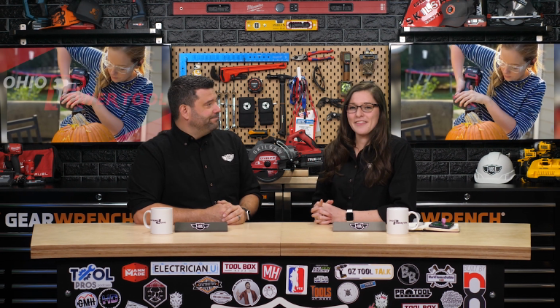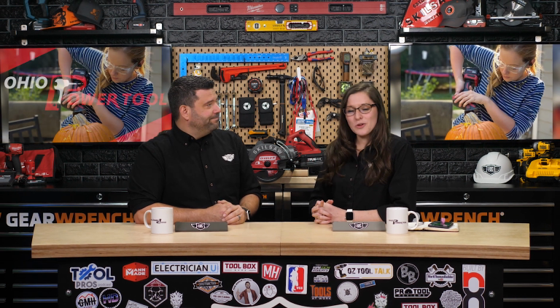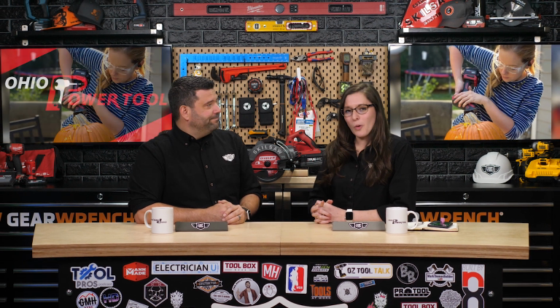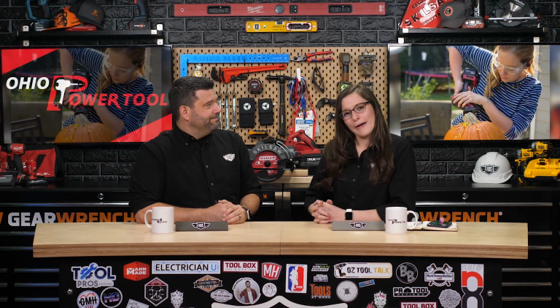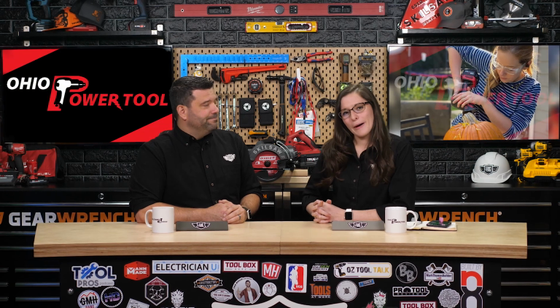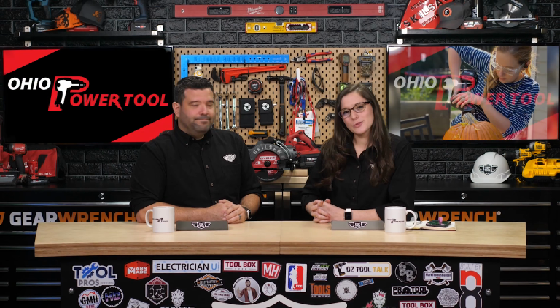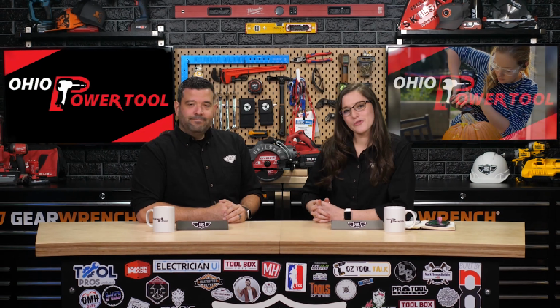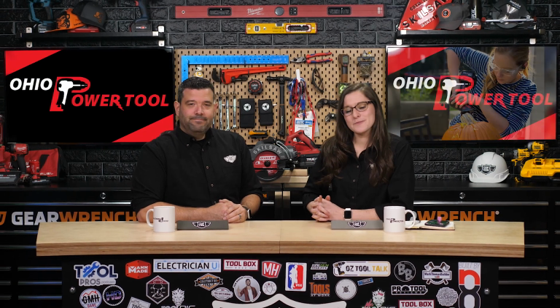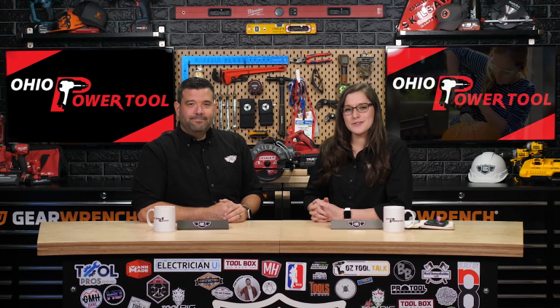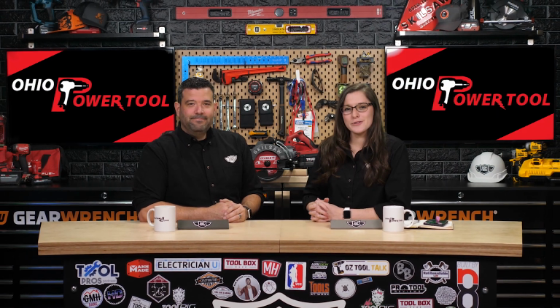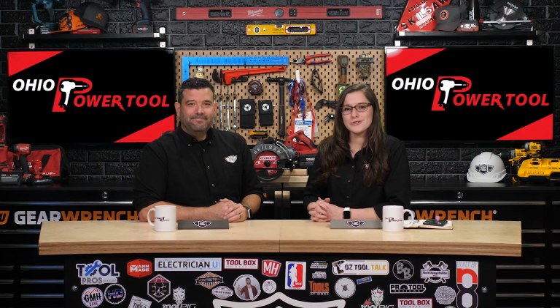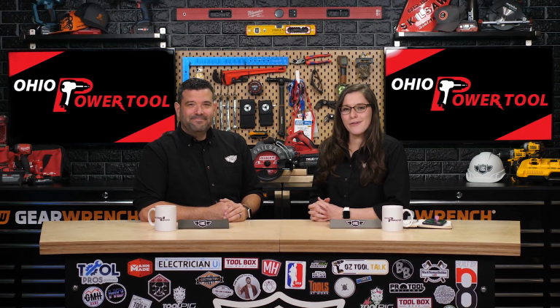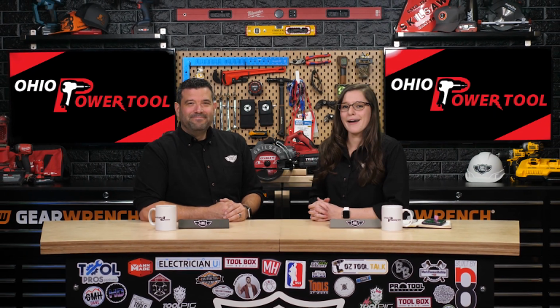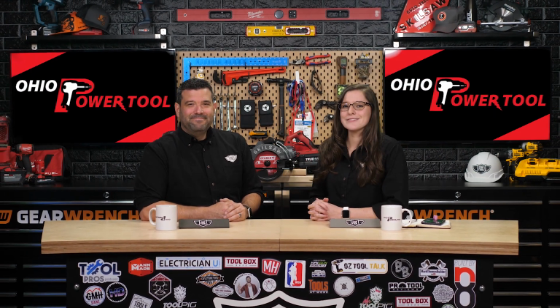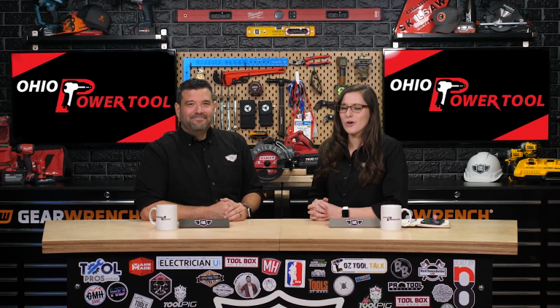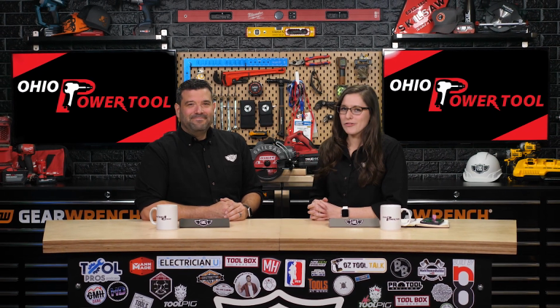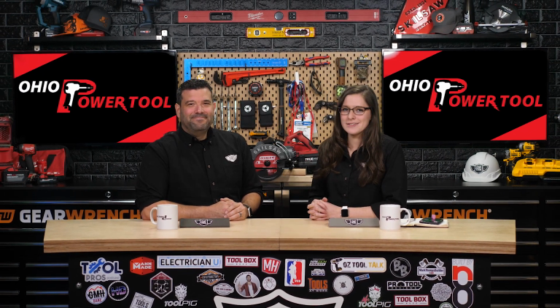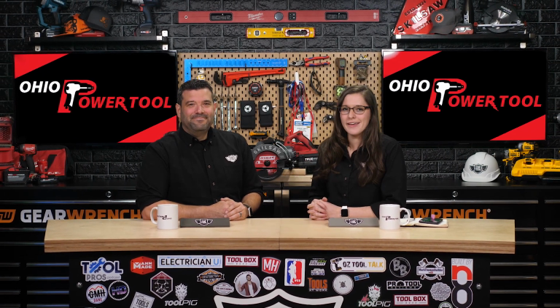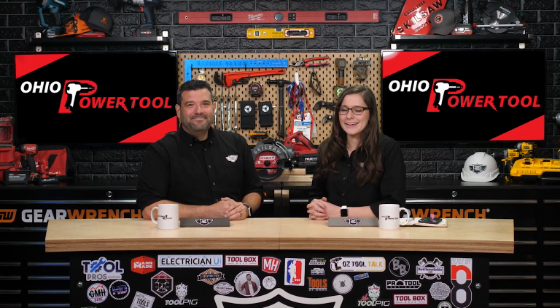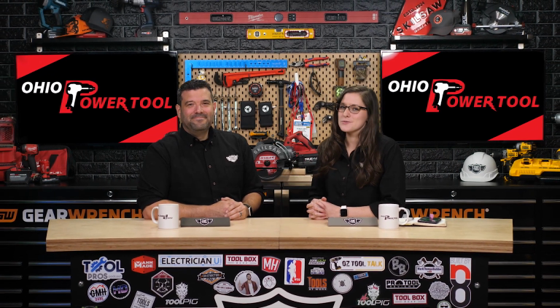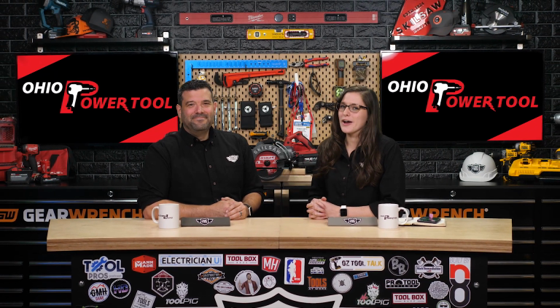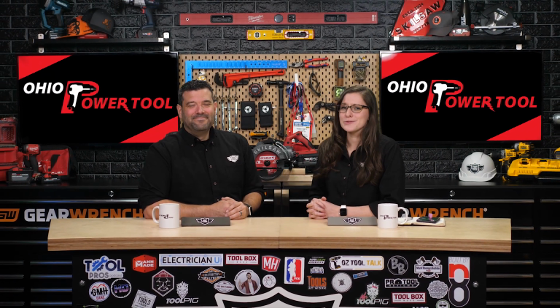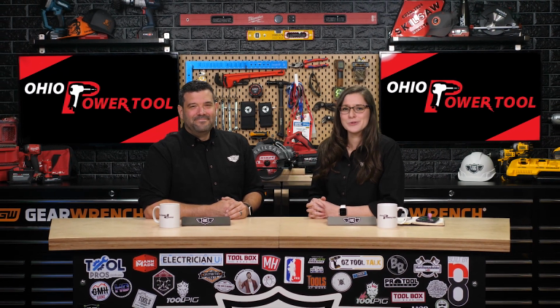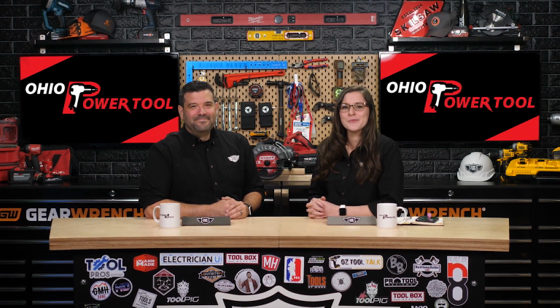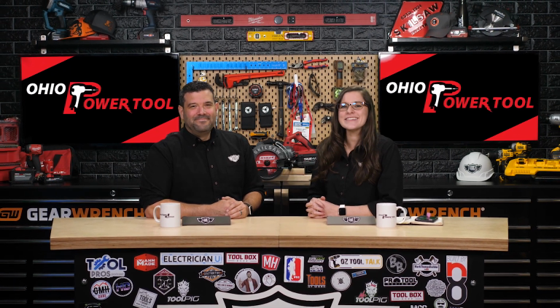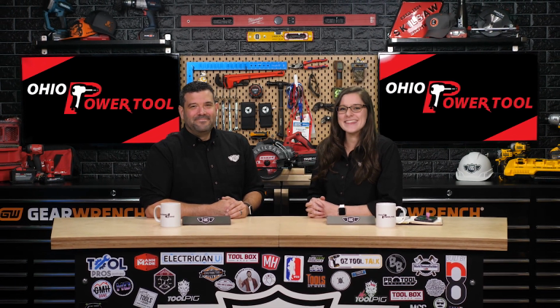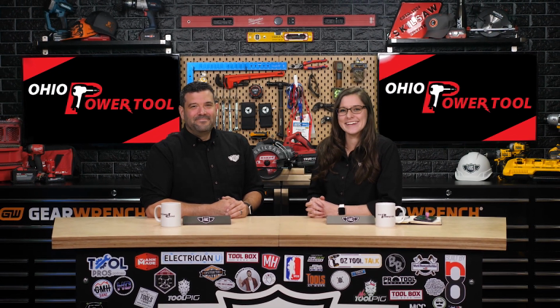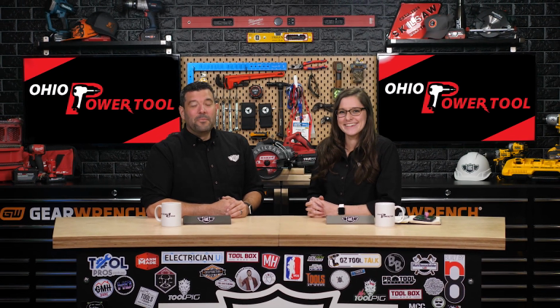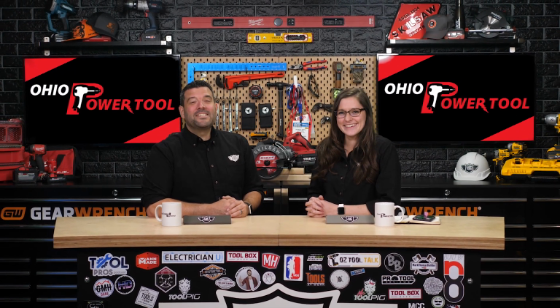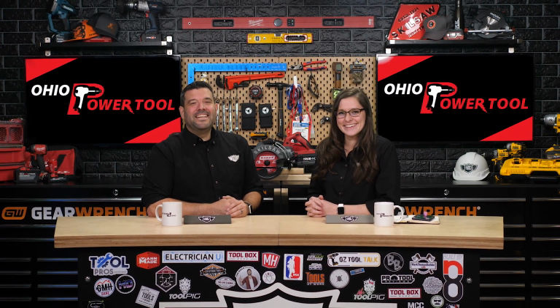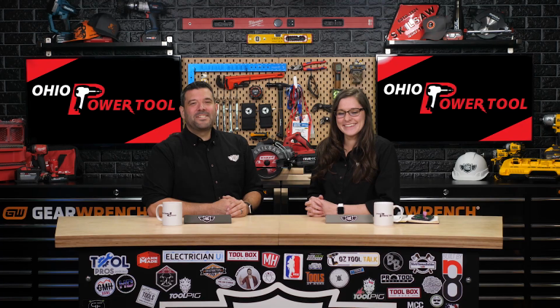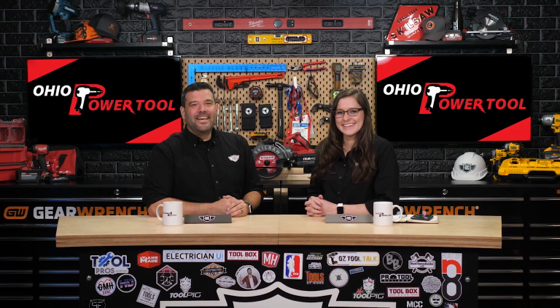Thank you, Ohio Power Tool, for sponsoring the show. Guys, don't forget to like and subscribe so you don't miss a thing. And we'll see you next week.